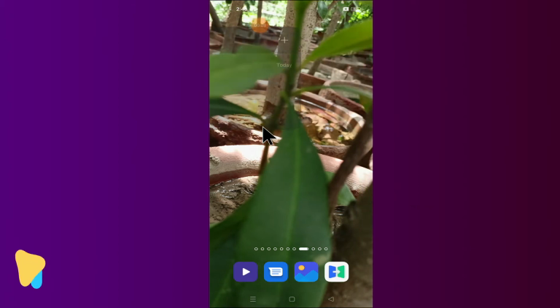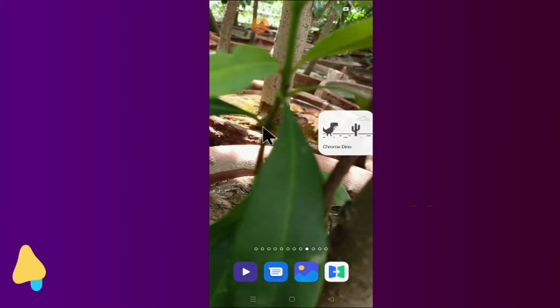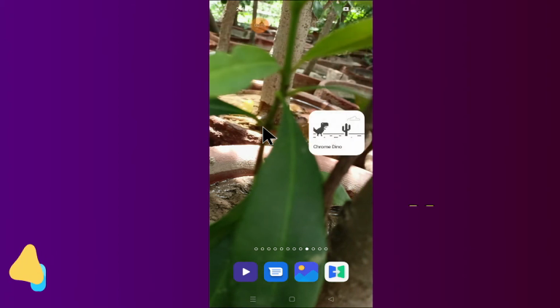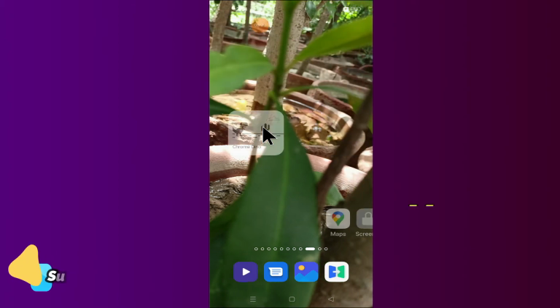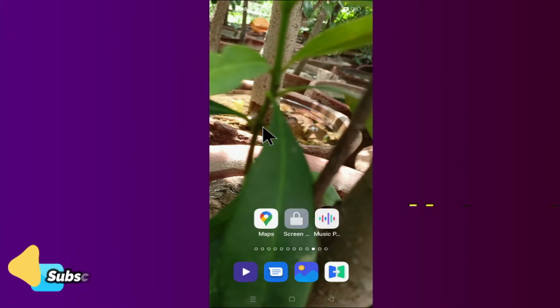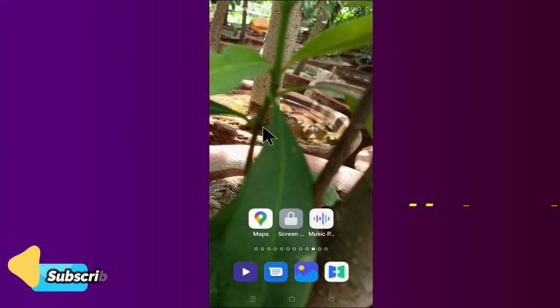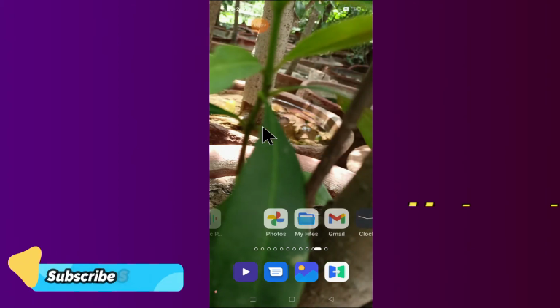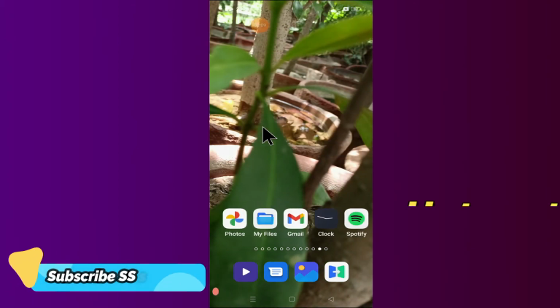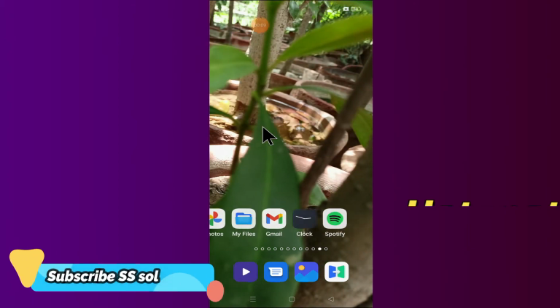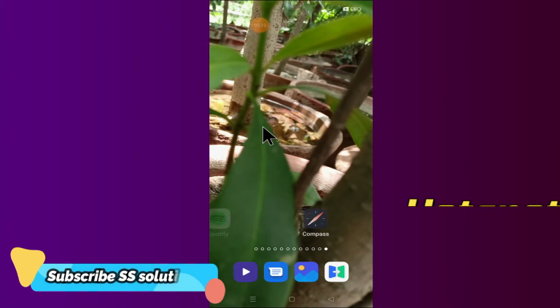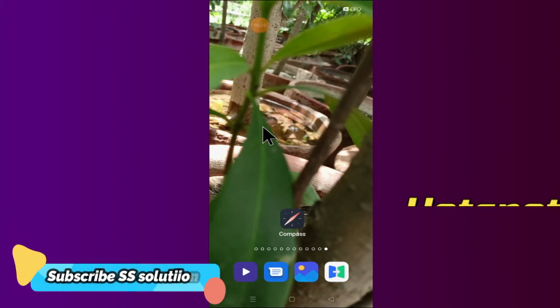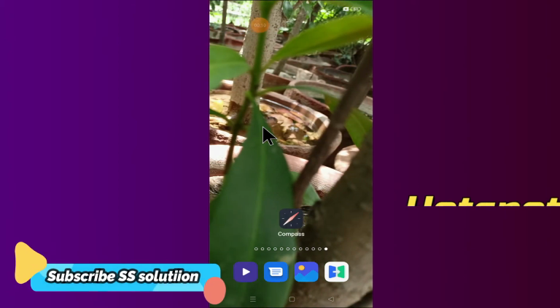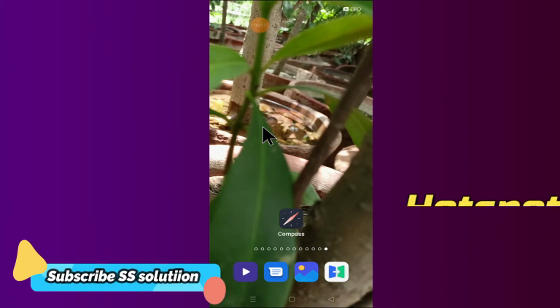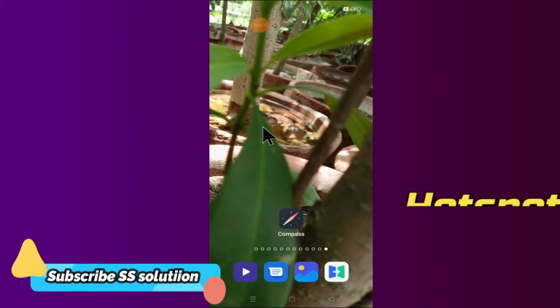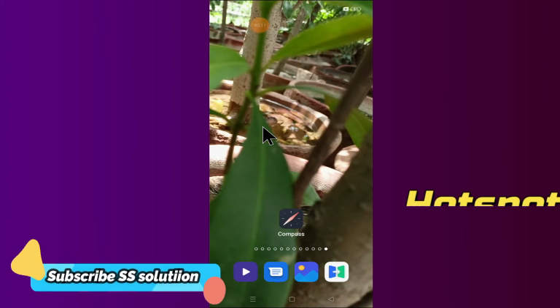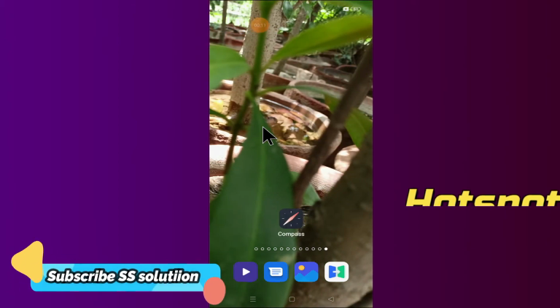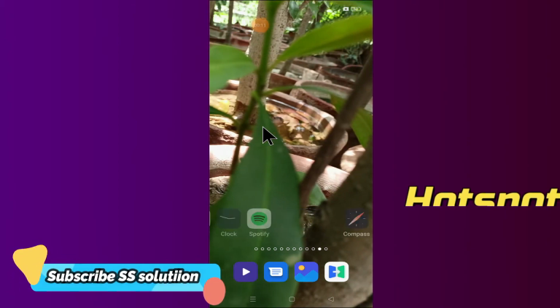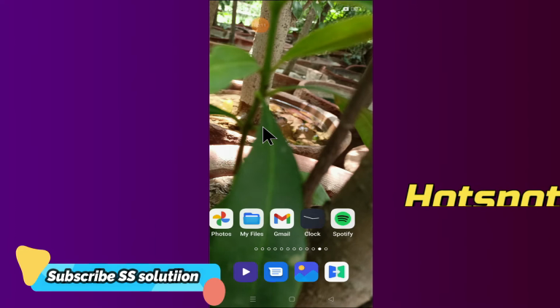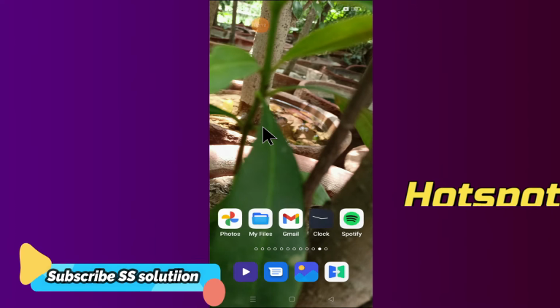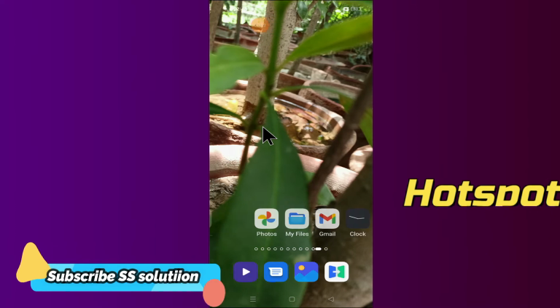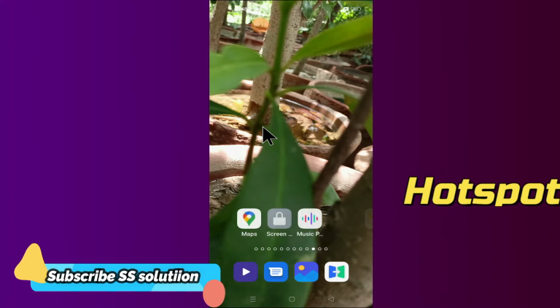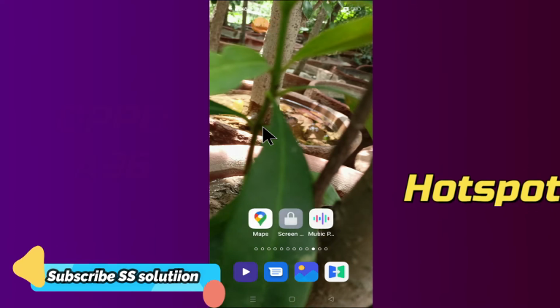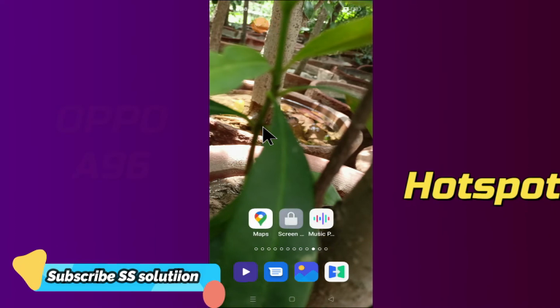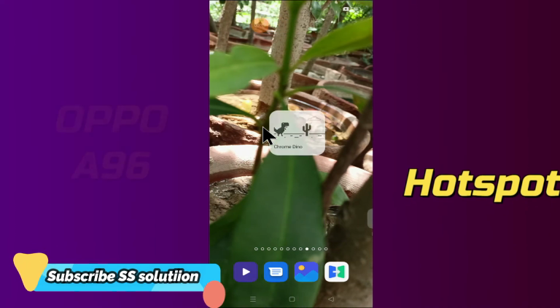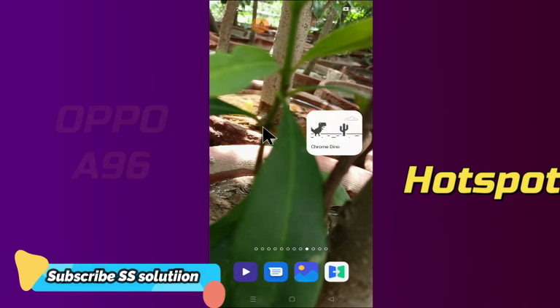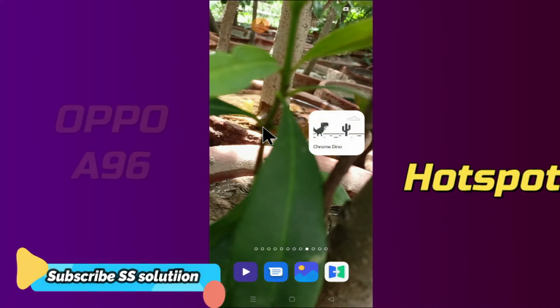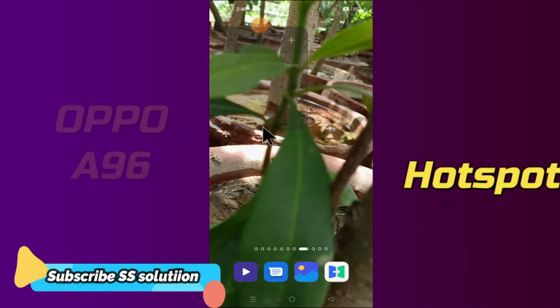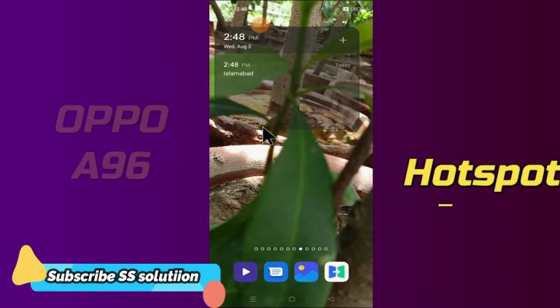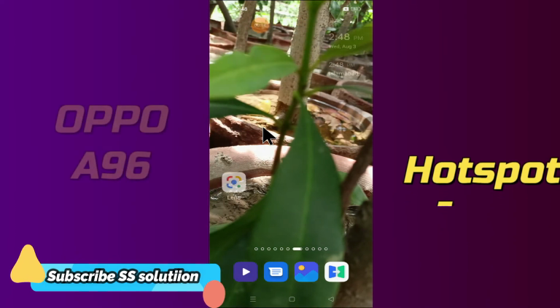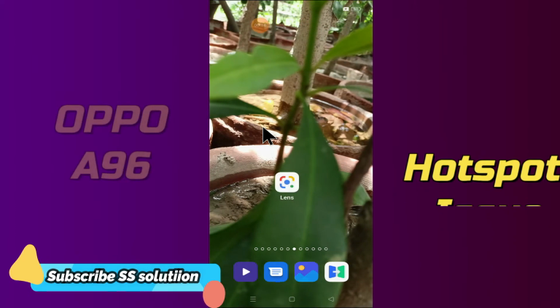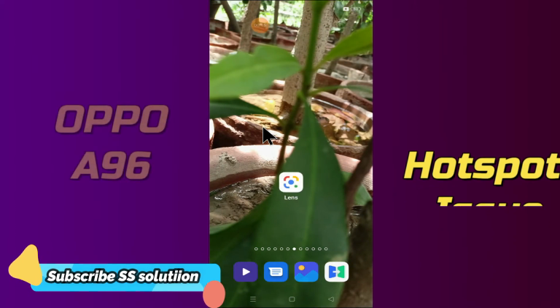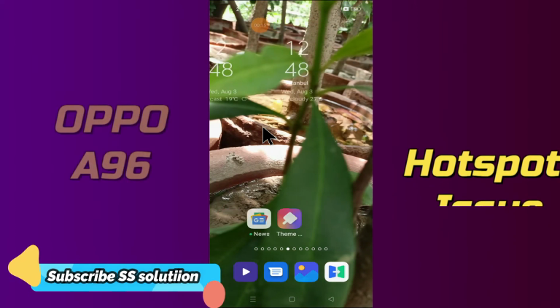What is up friends, I hope you are doing good. In this video tutorial we are going to fix Oppo A96 Hotspot not working or Hotspot connection problem.